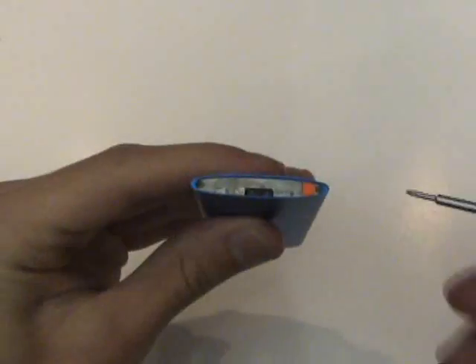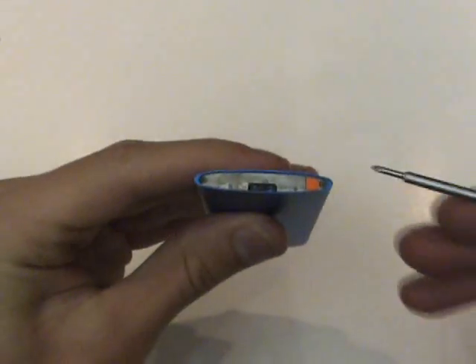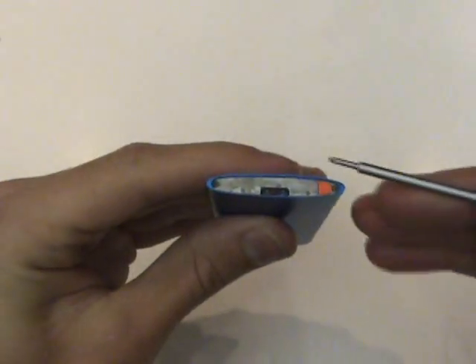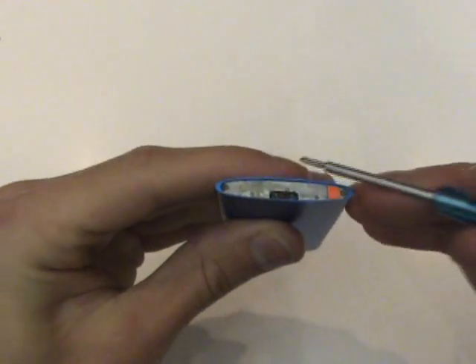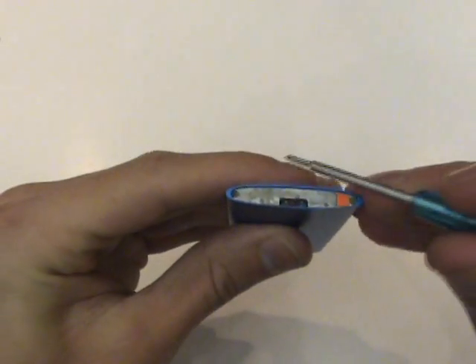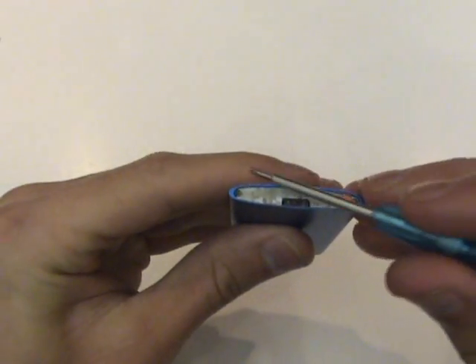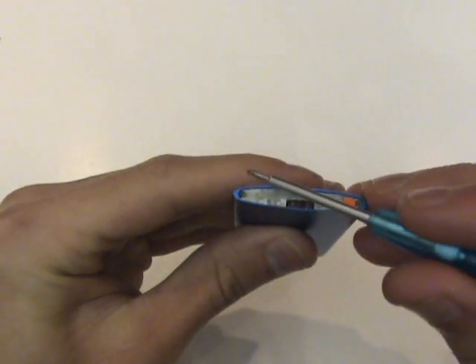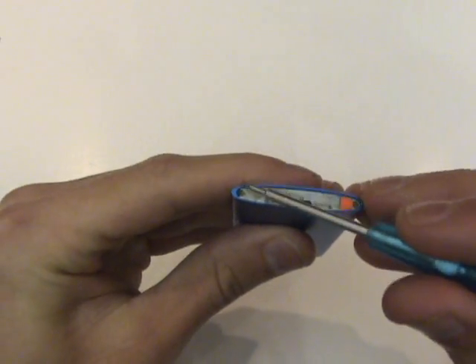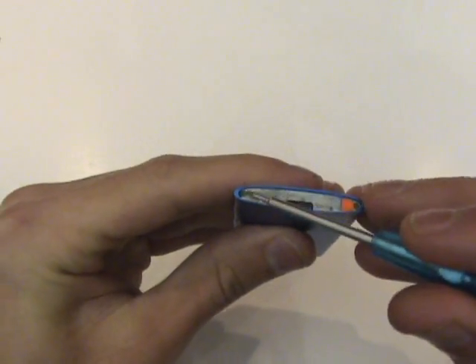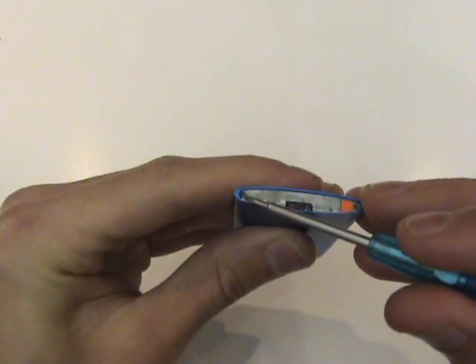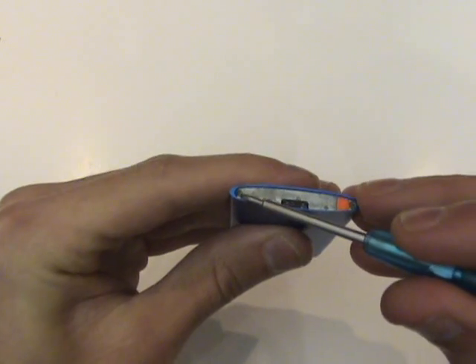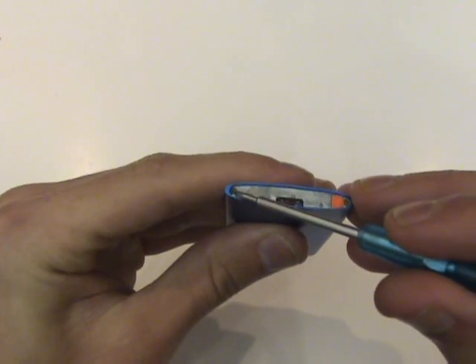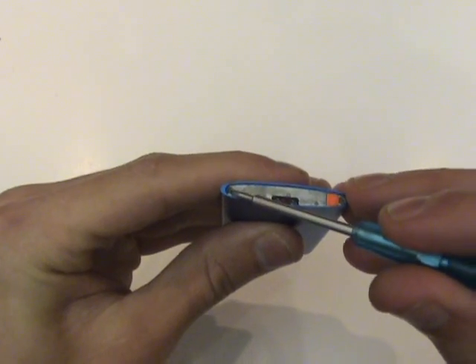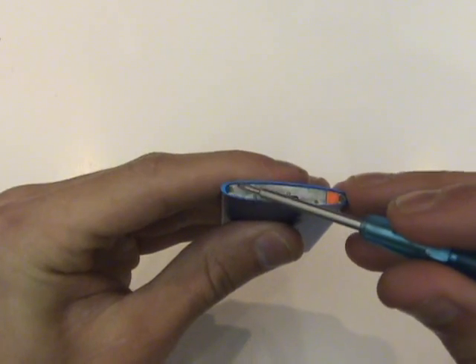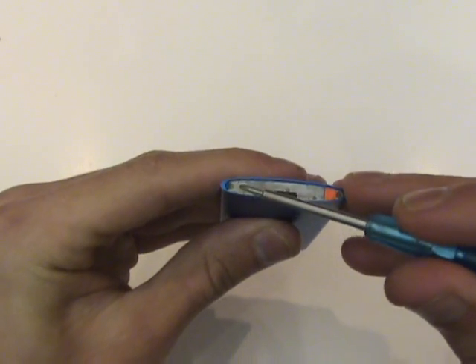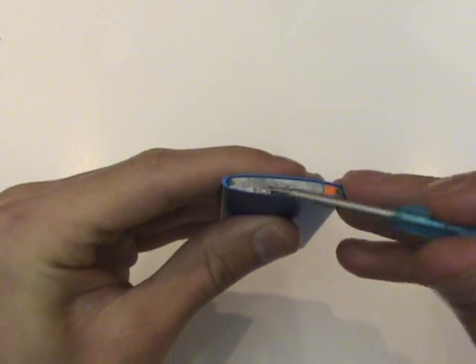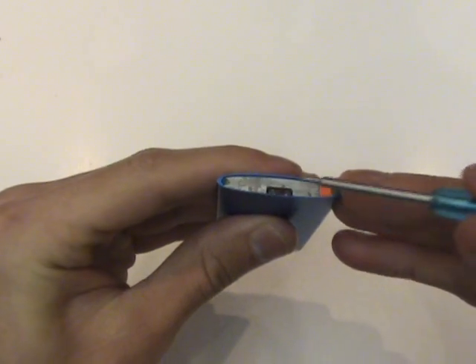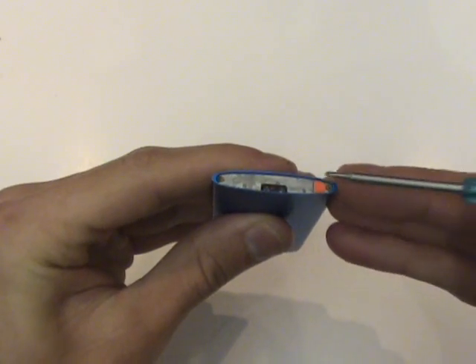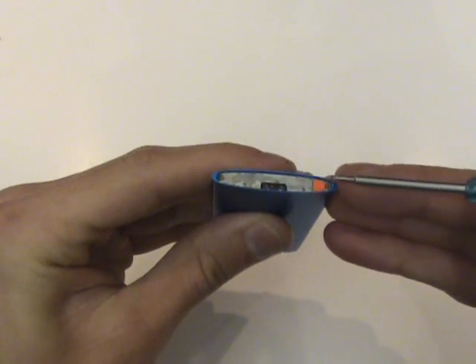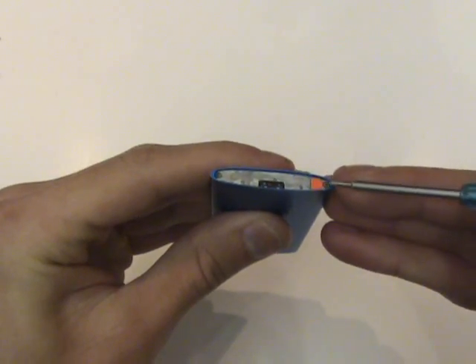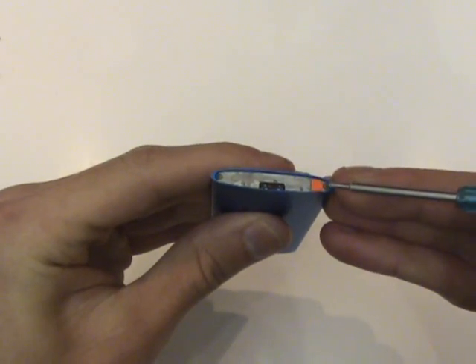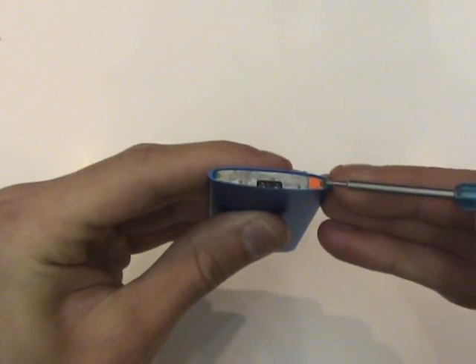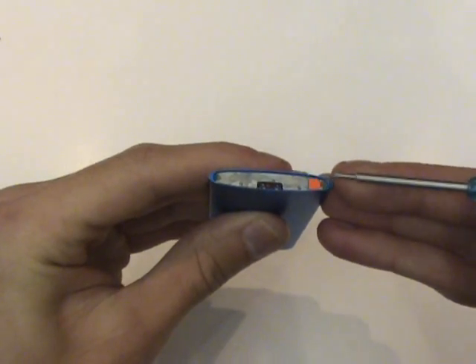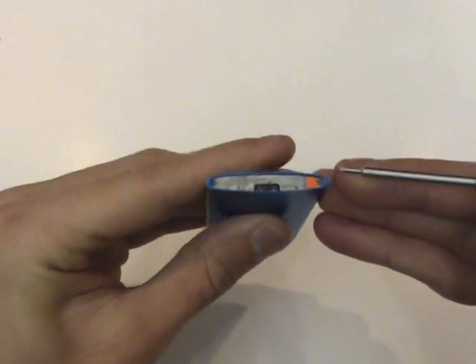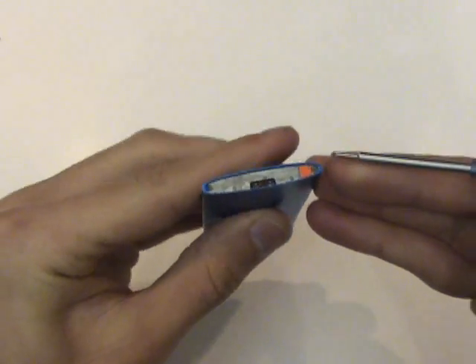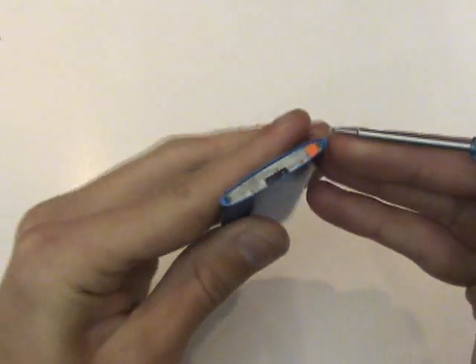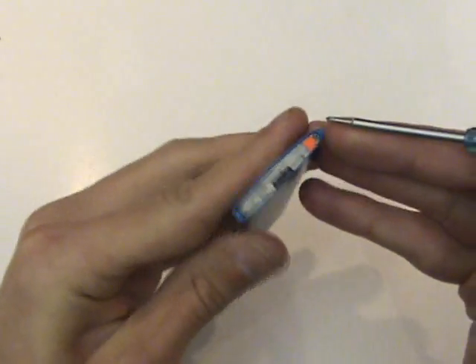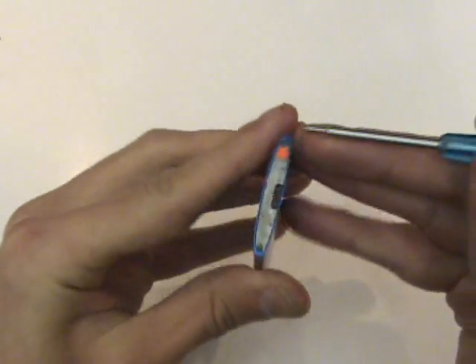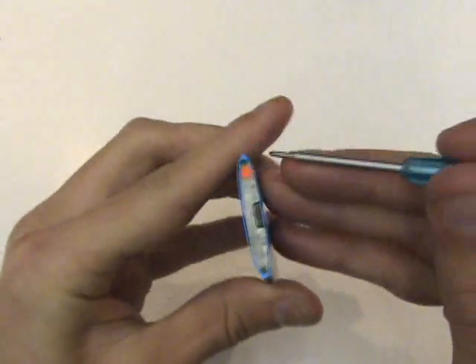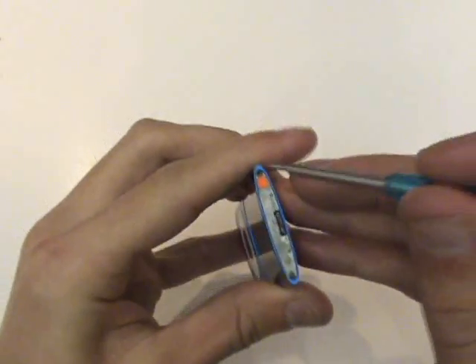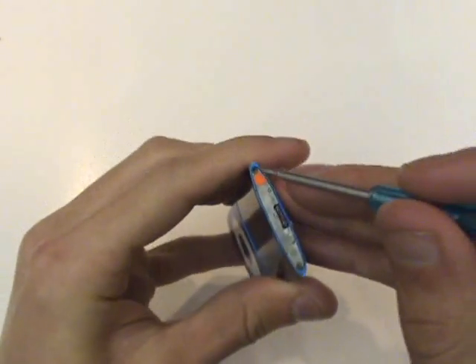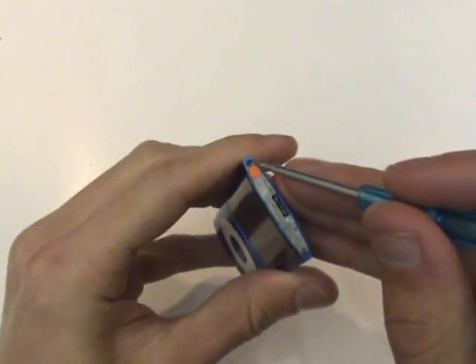Now we have two small Phillips screws that are screwed in at an angle, and we'll need to remove both of these.